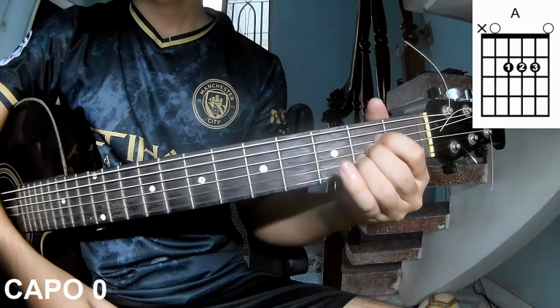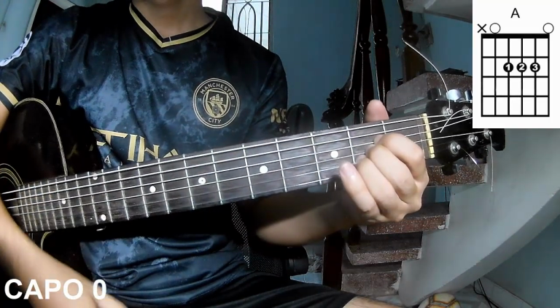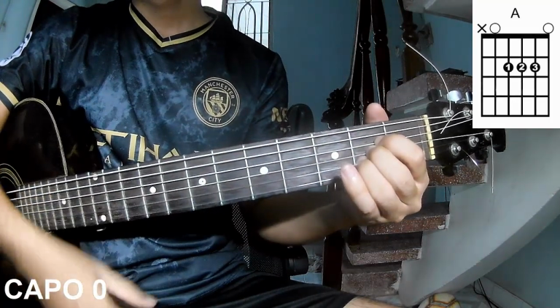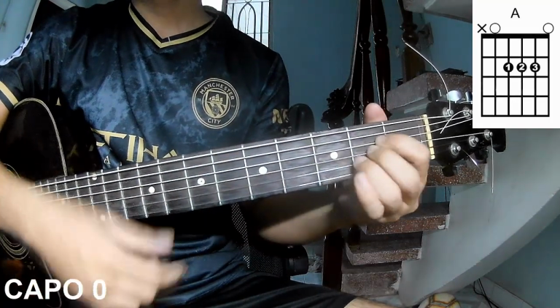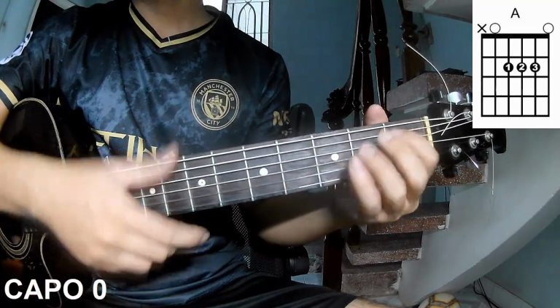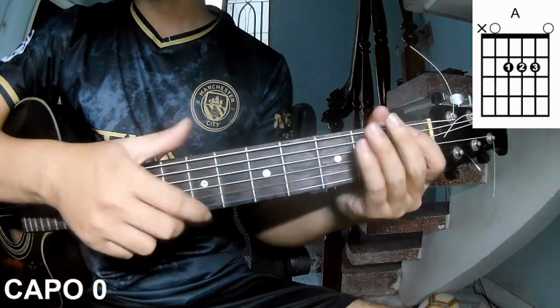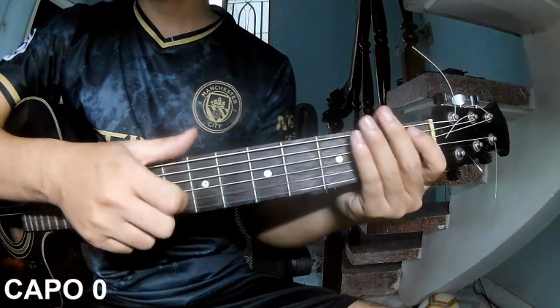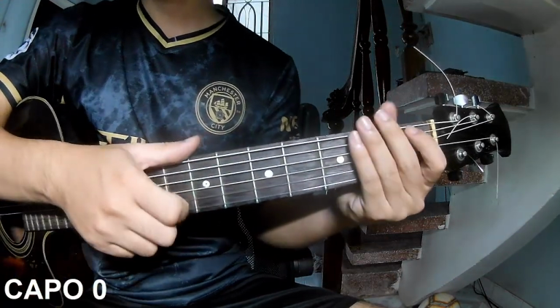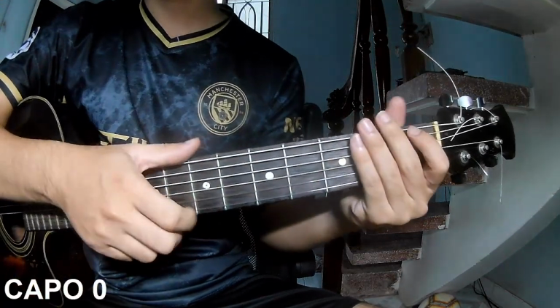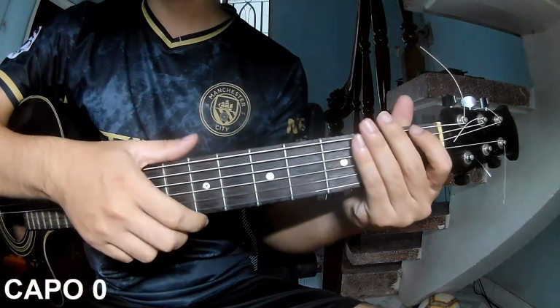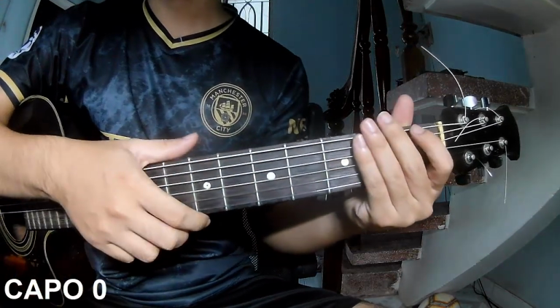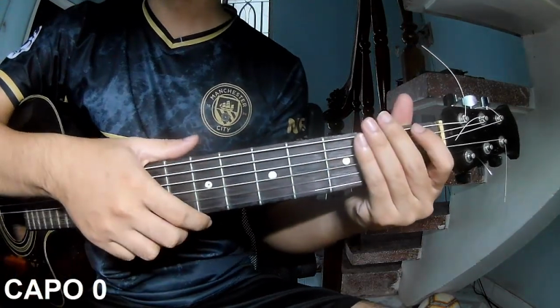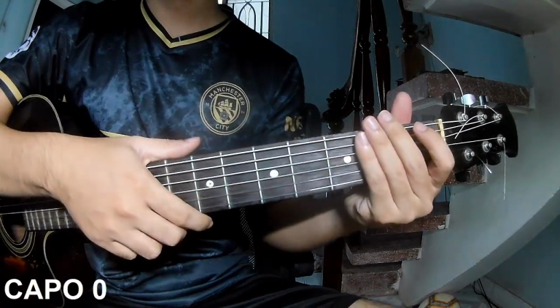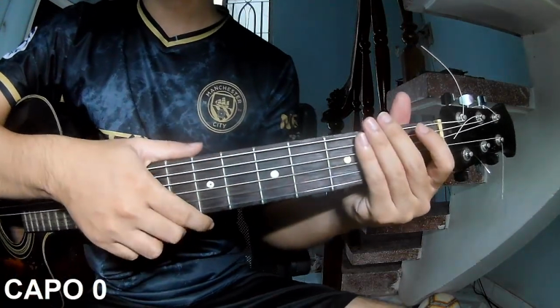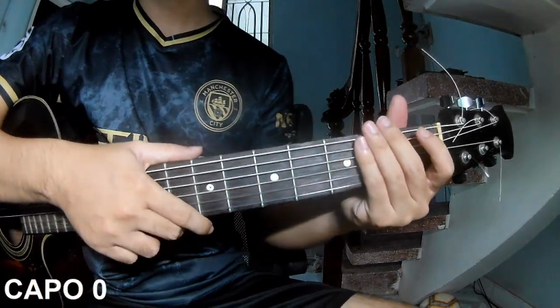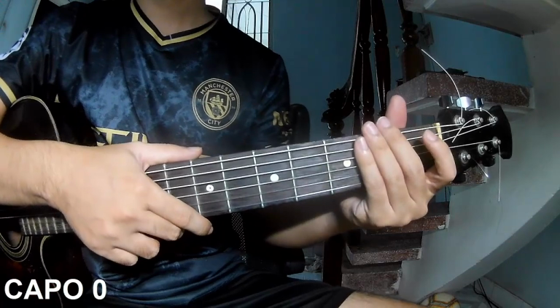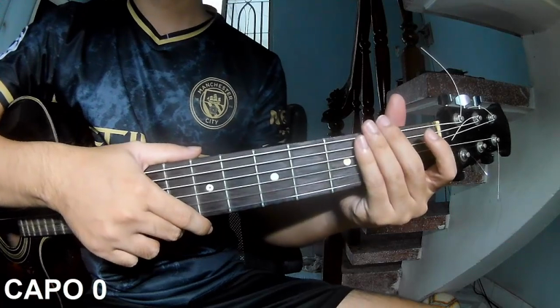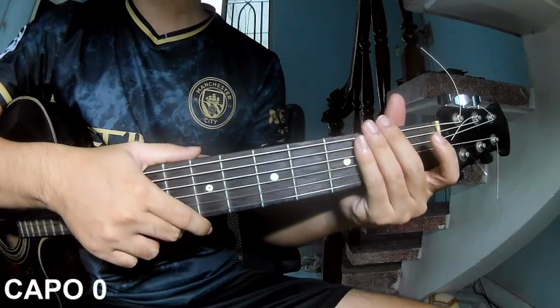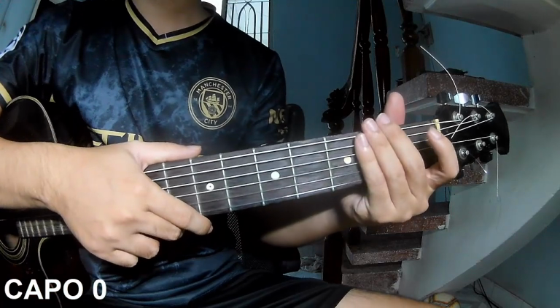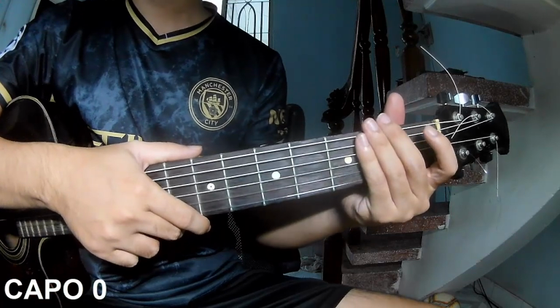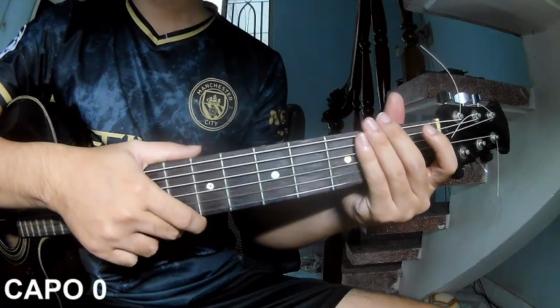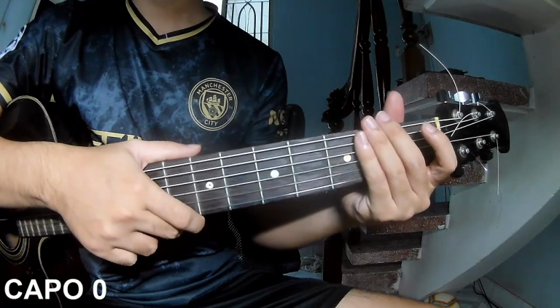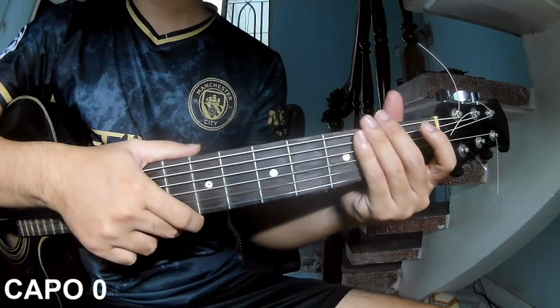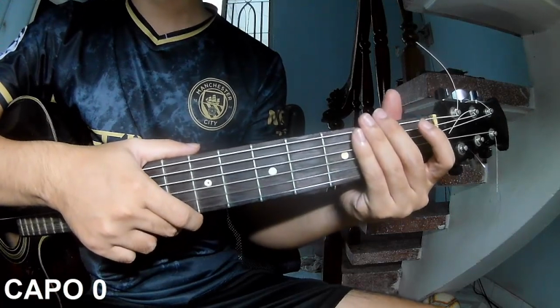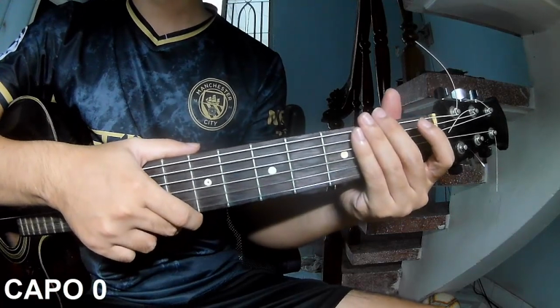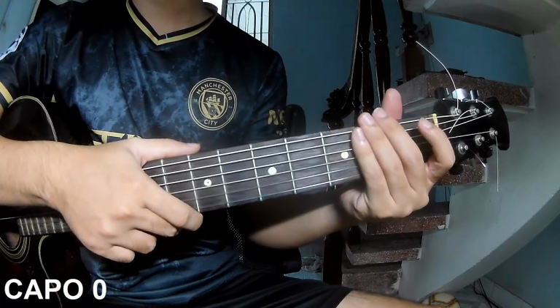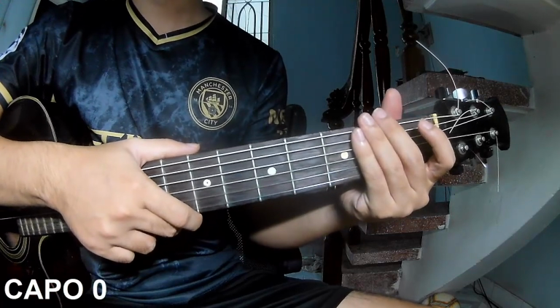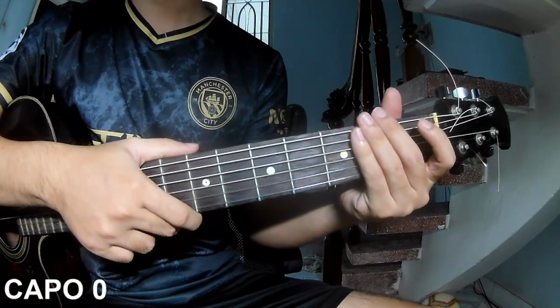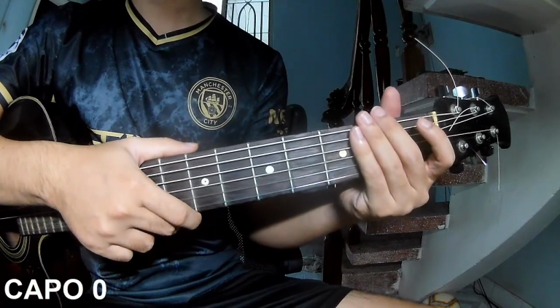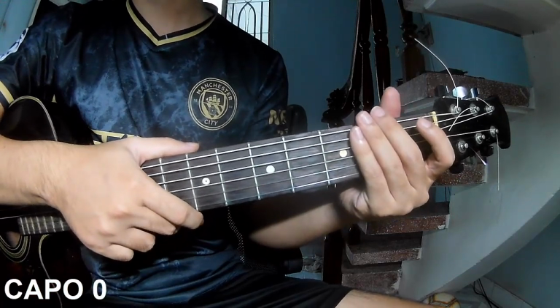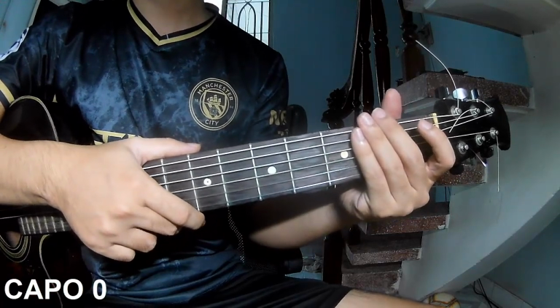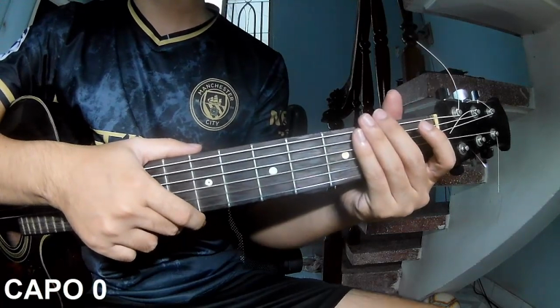You can follow the full chord chart in the description or on the Kata Guitar application.